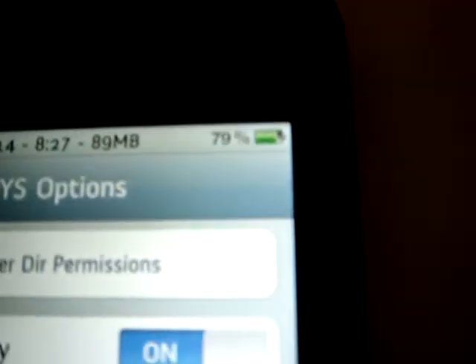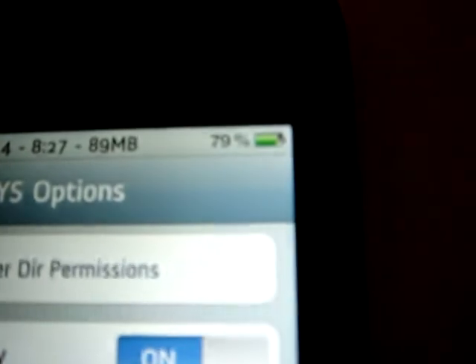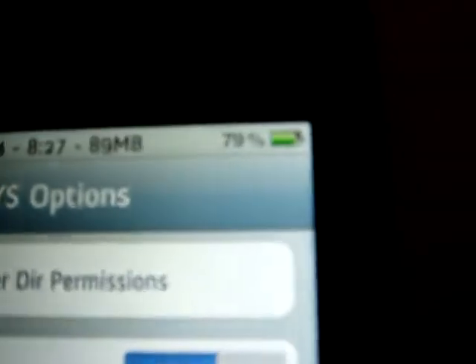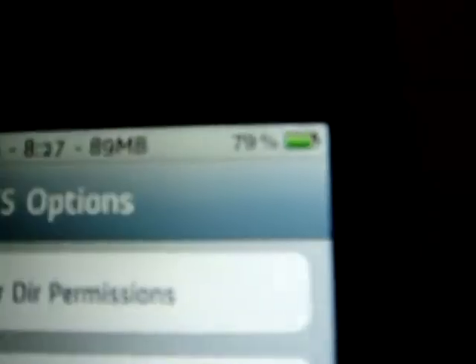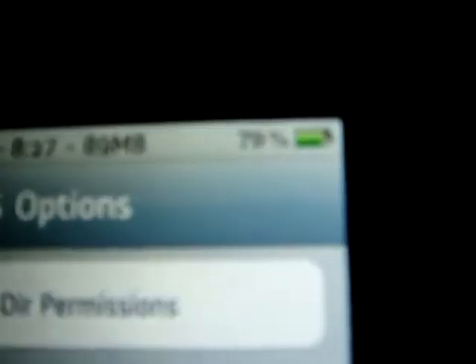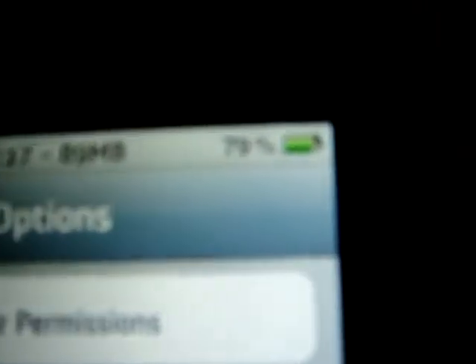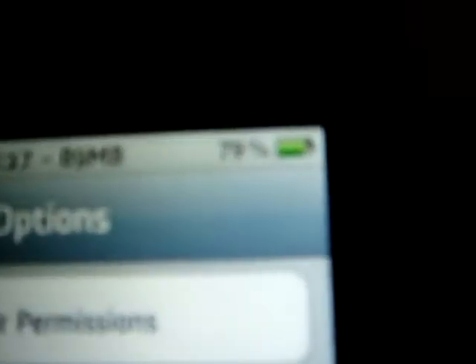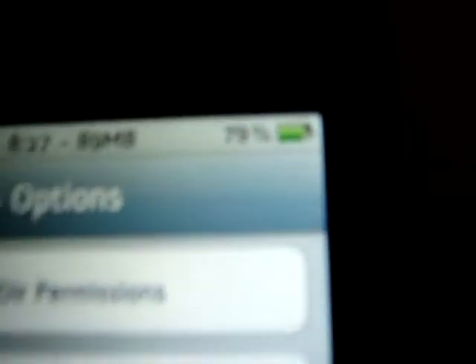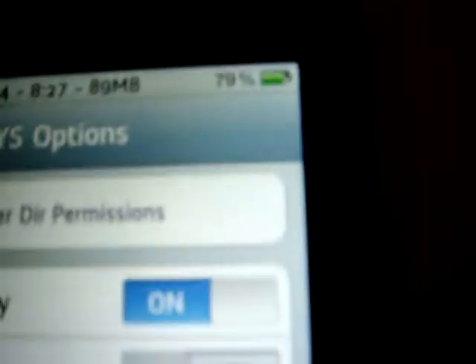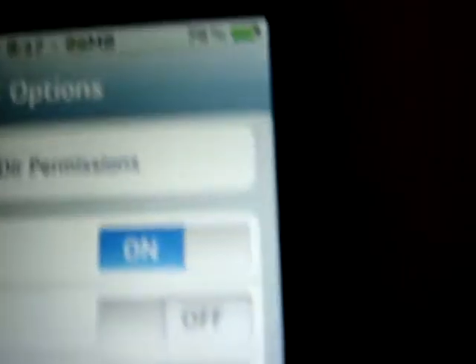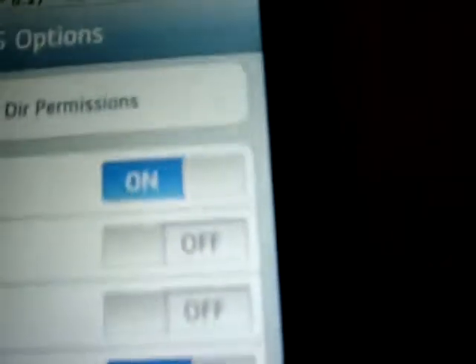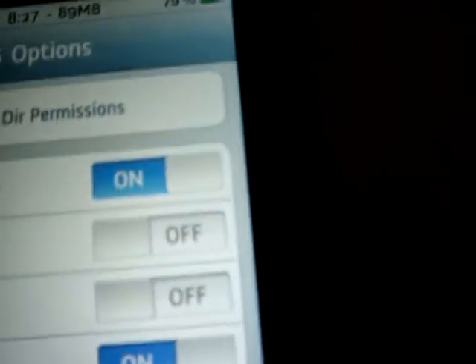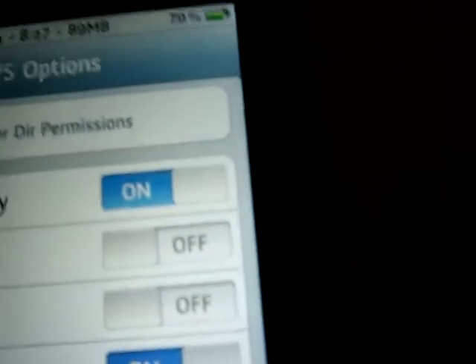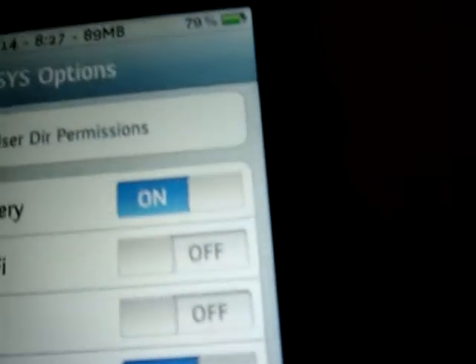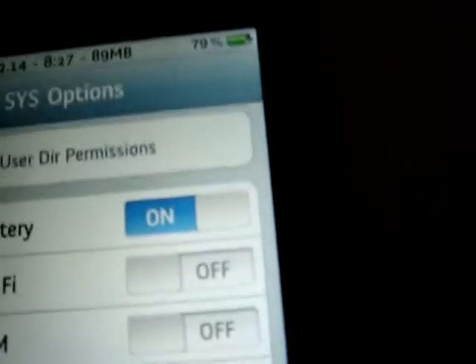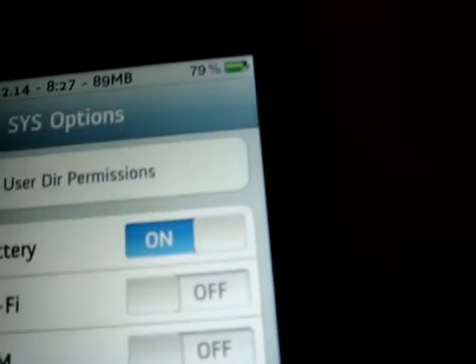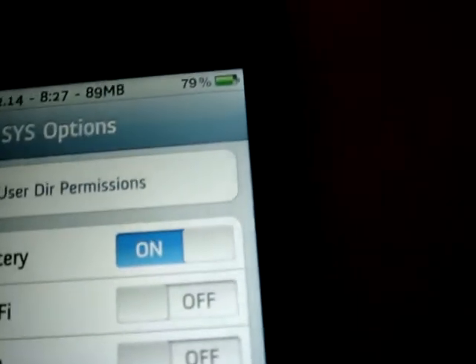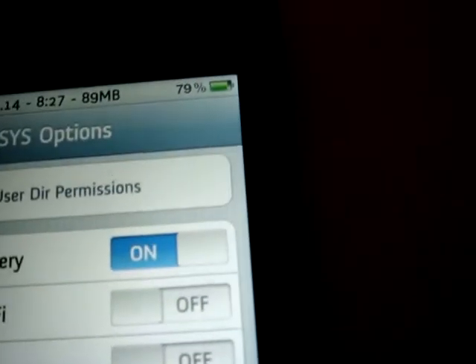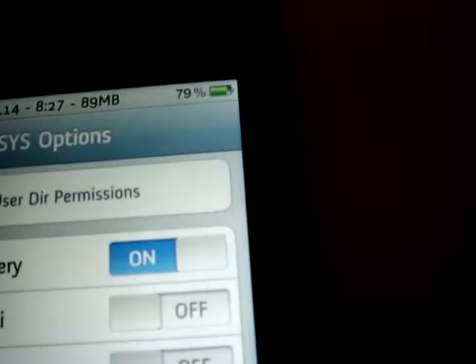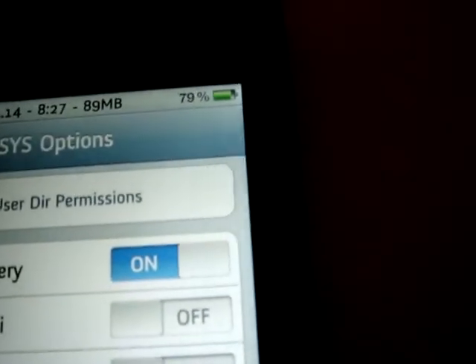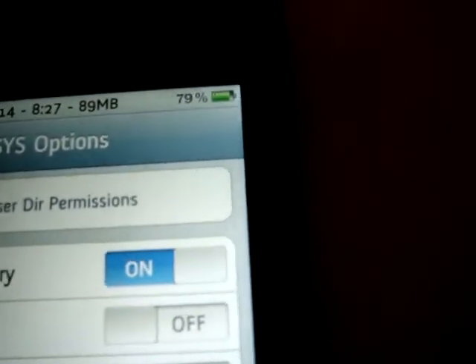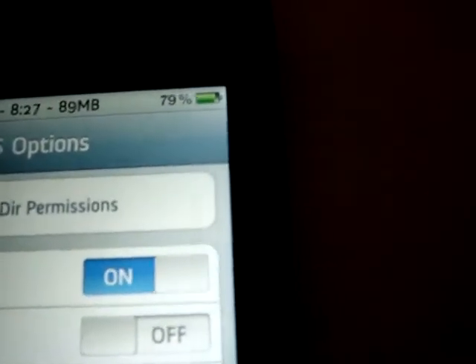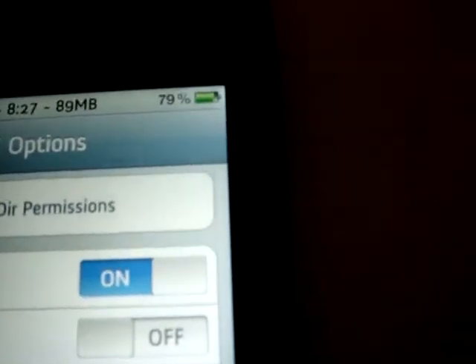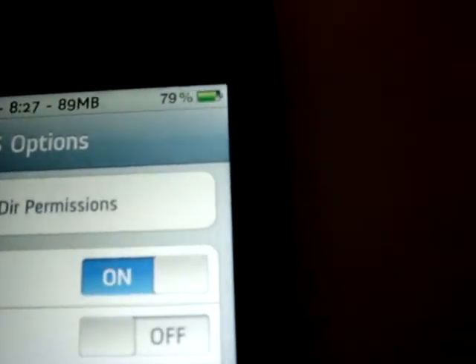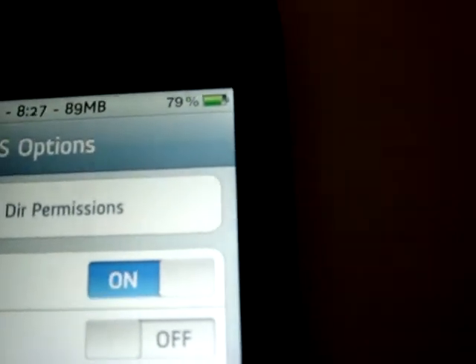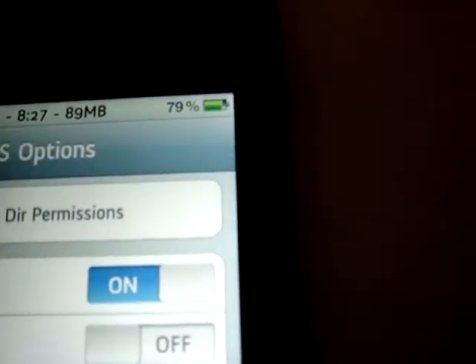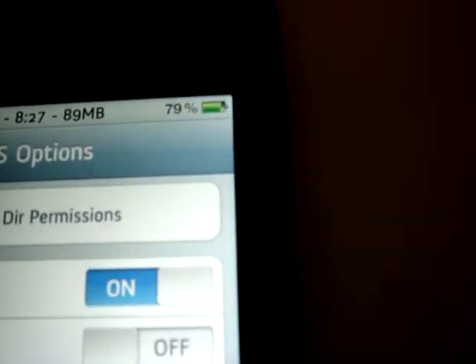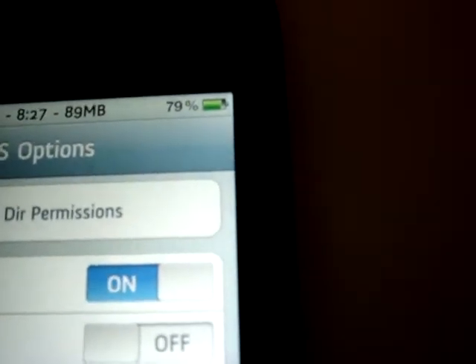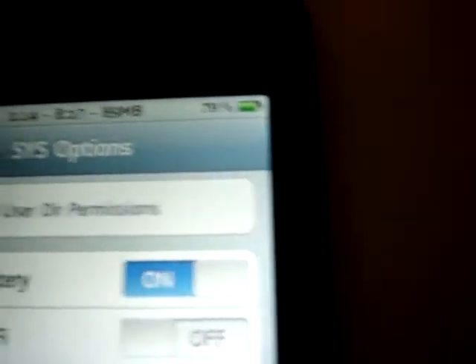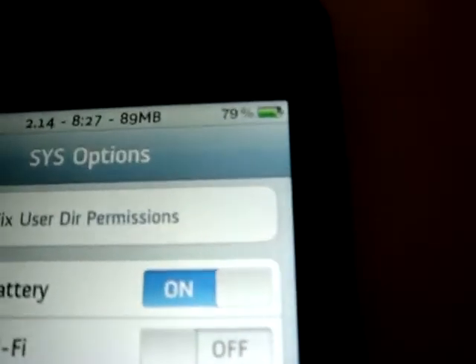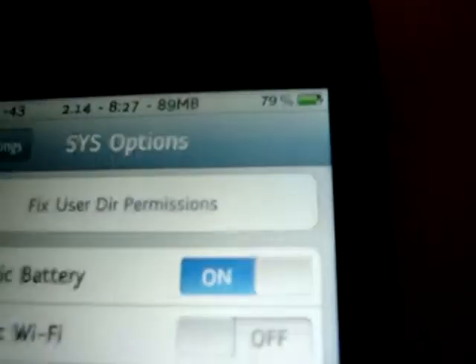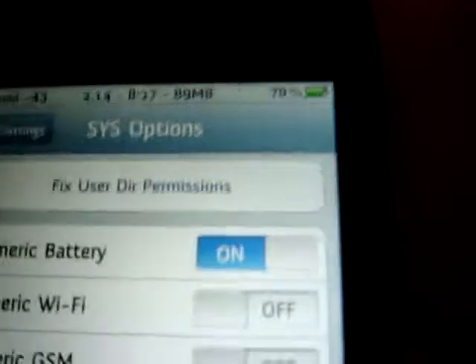Right there, you guys — if you can see it, it says 79%. That's my battery percentage showing up.